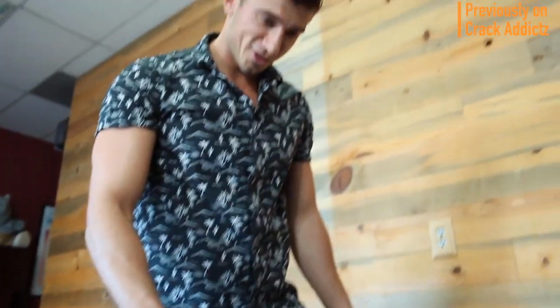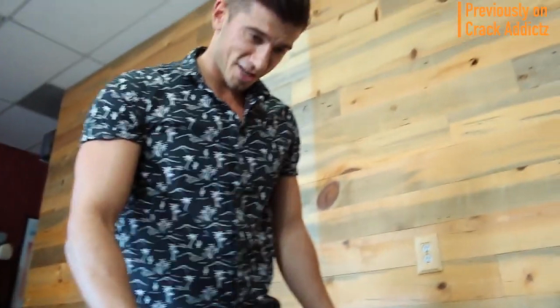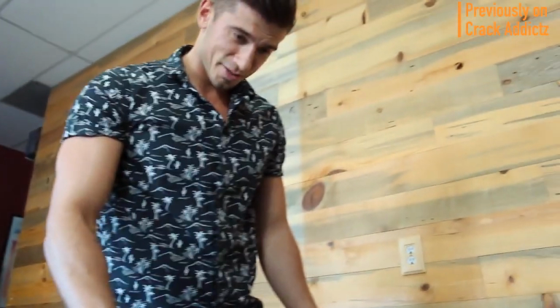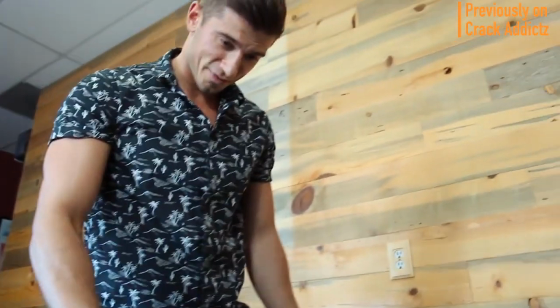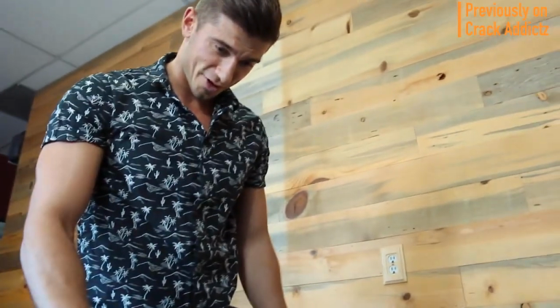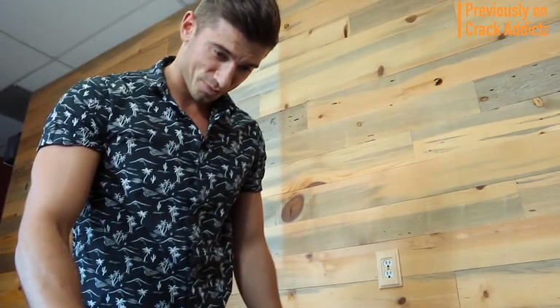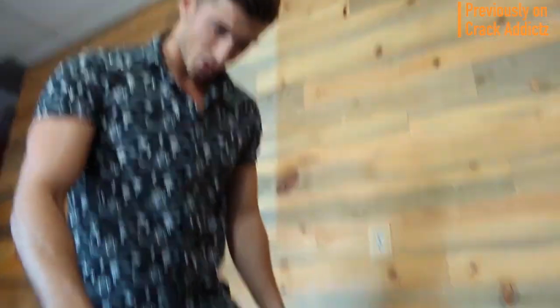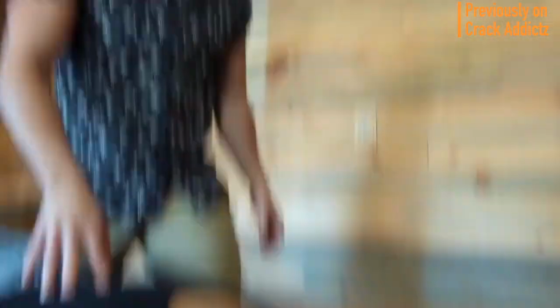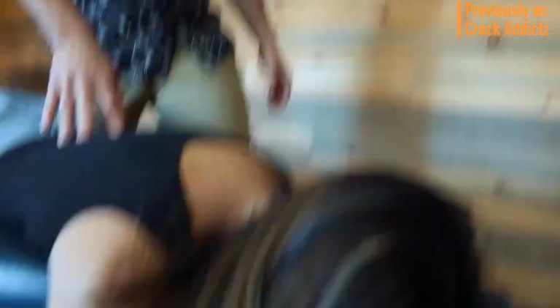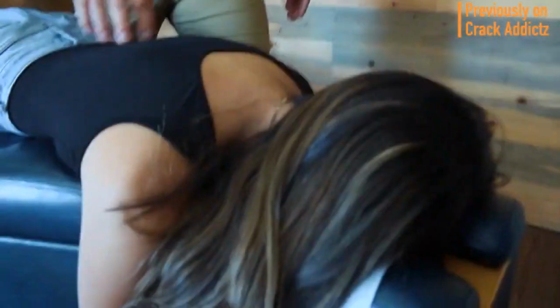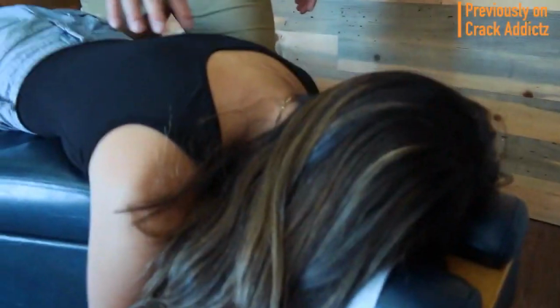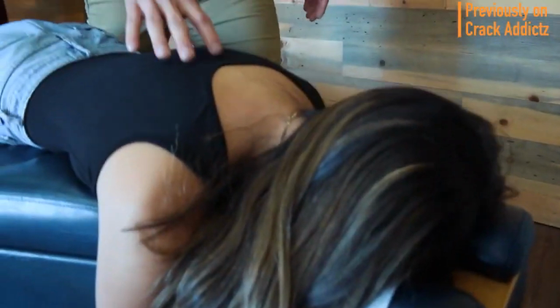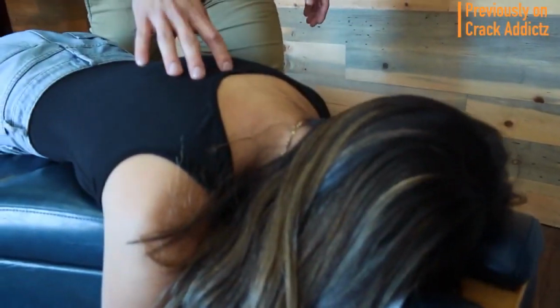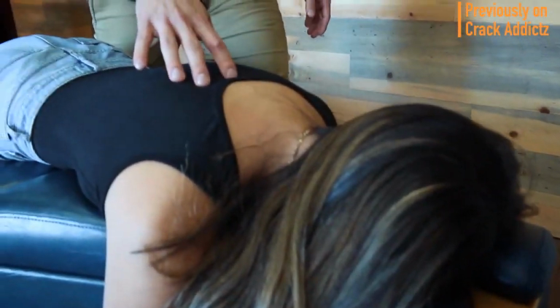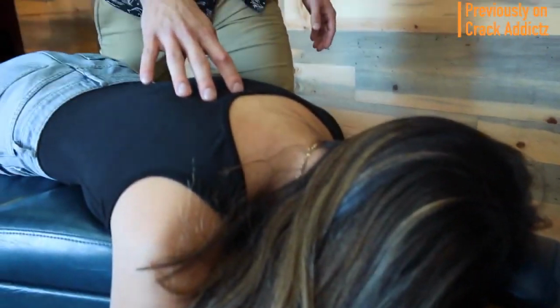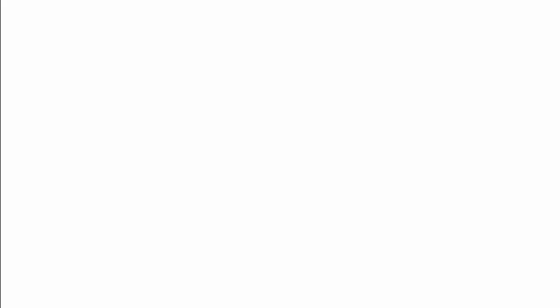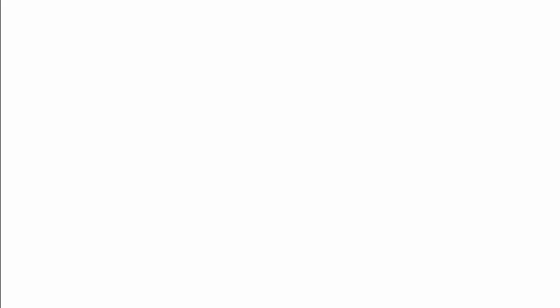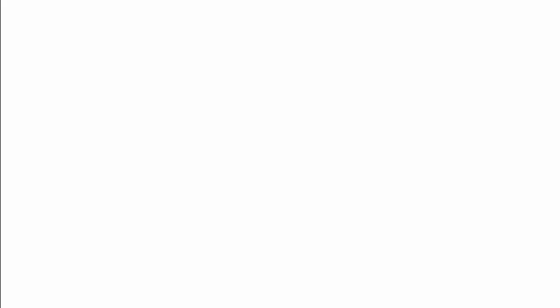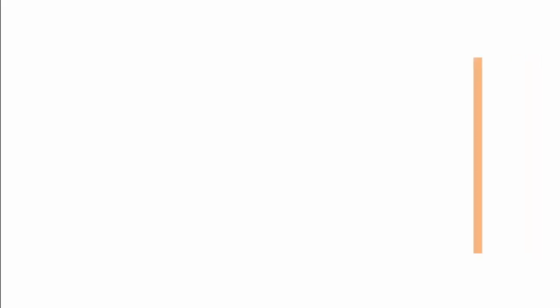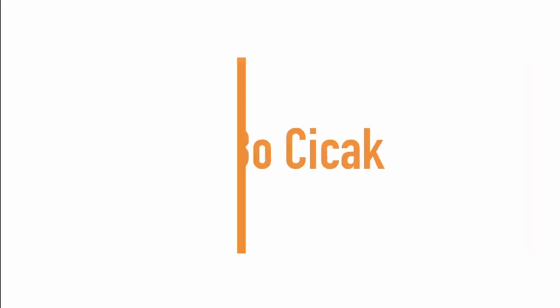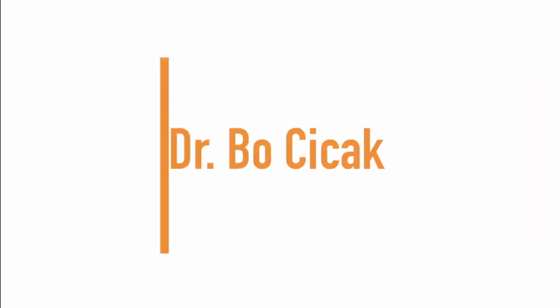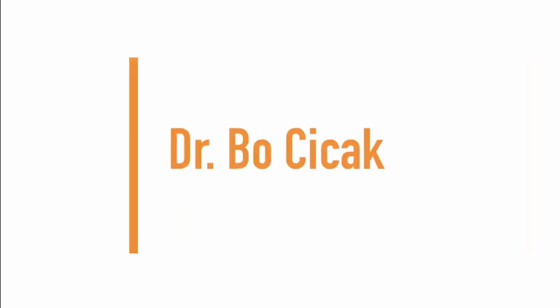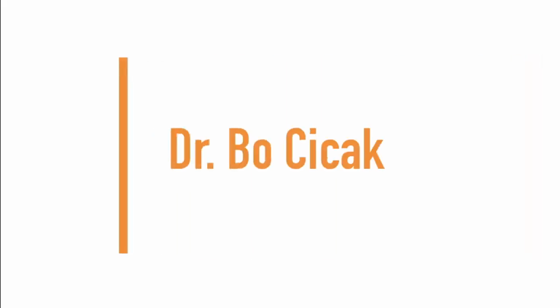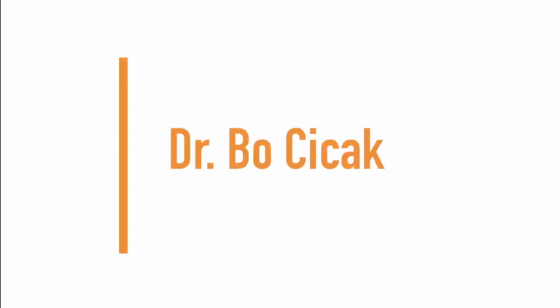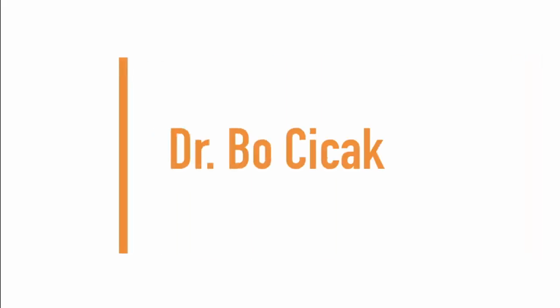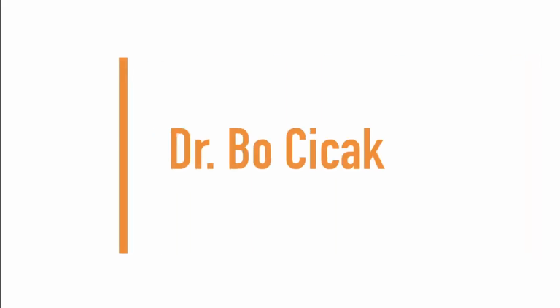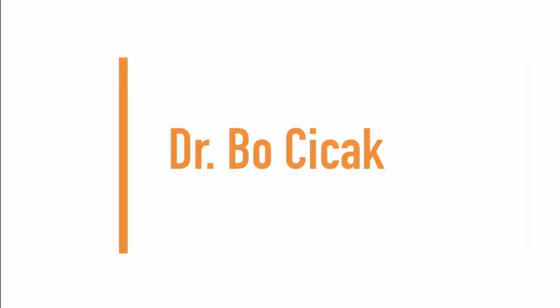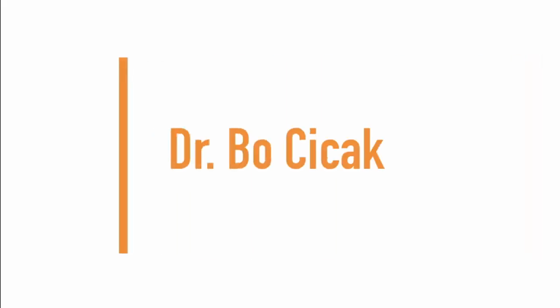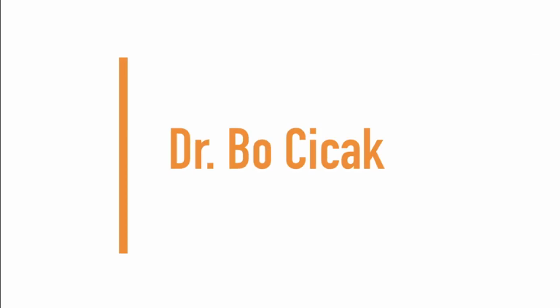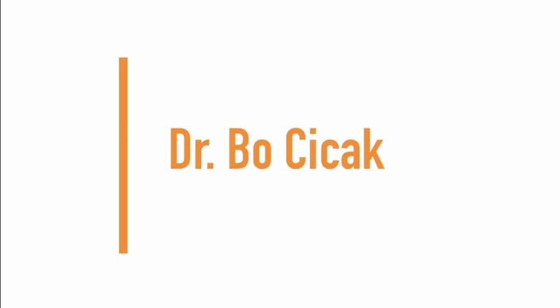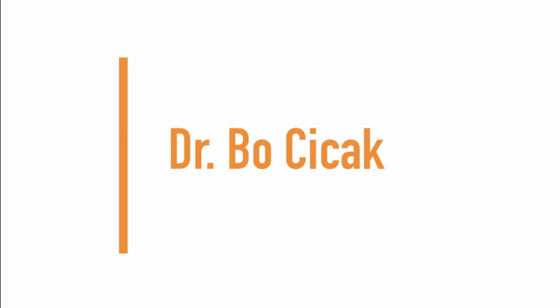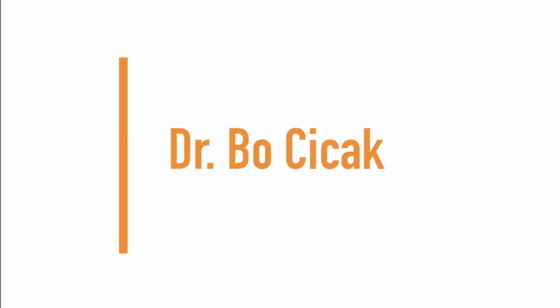Now let's get into it and I'll see you on the next one. Up next is Dr. Bo.